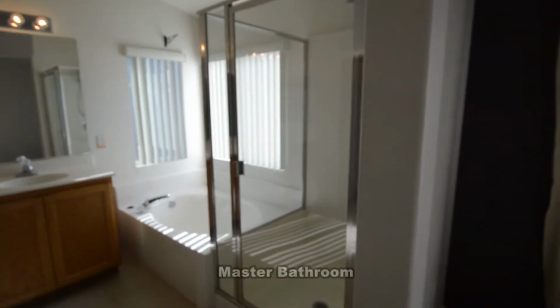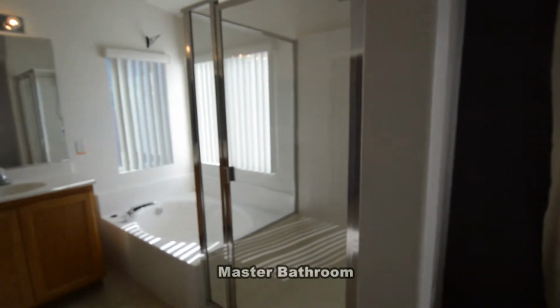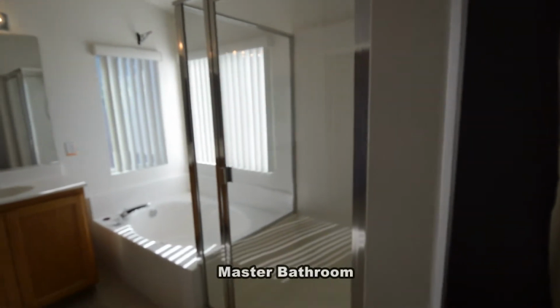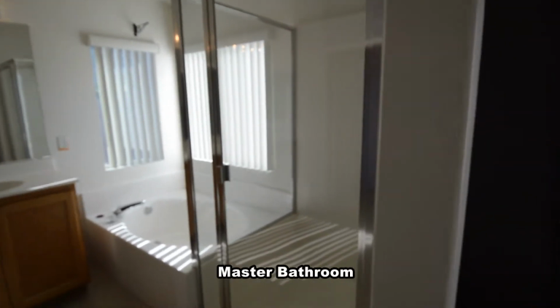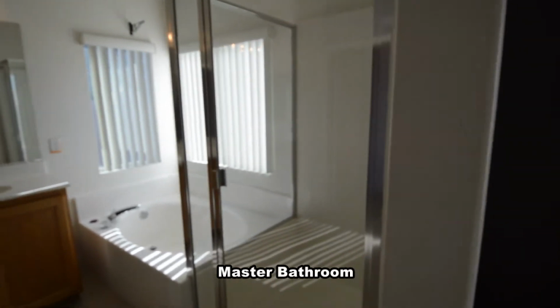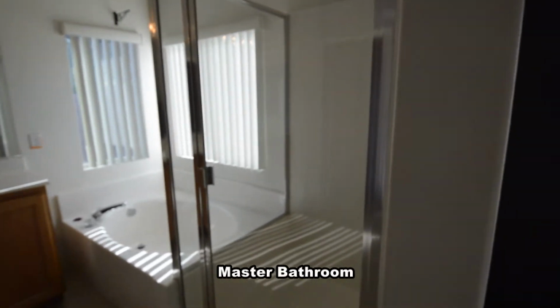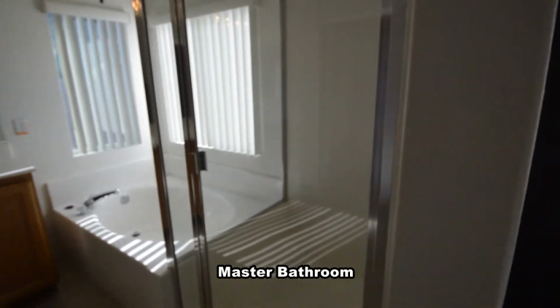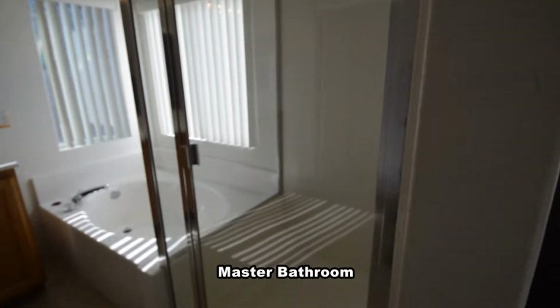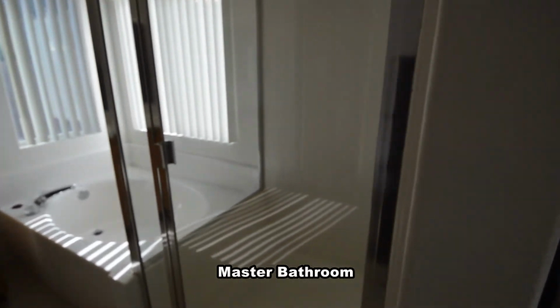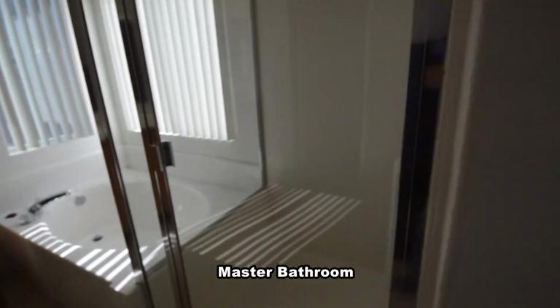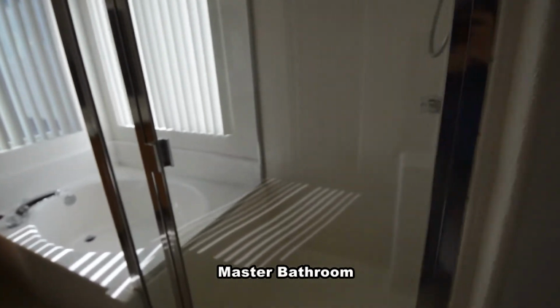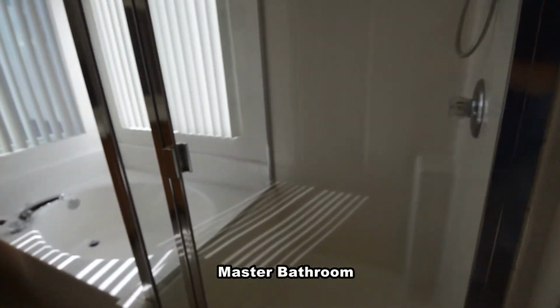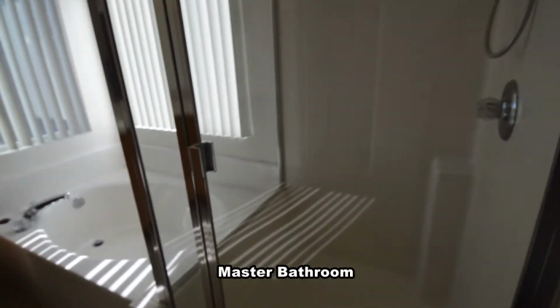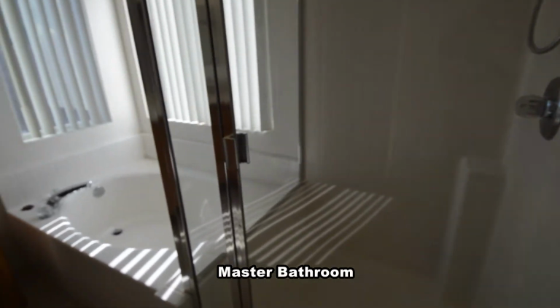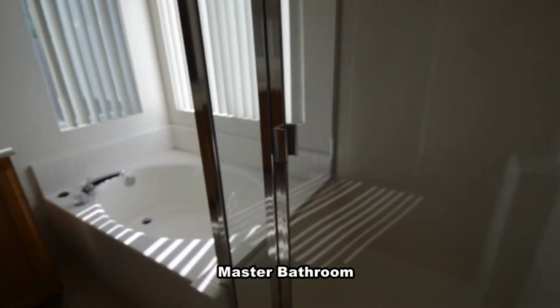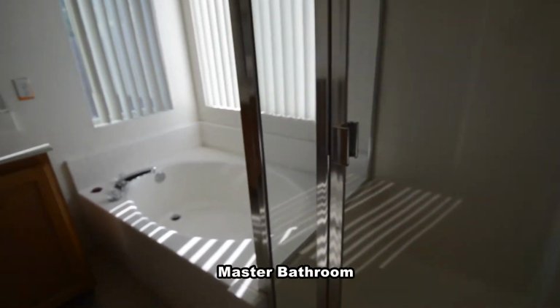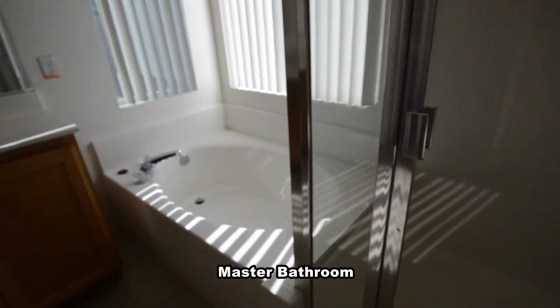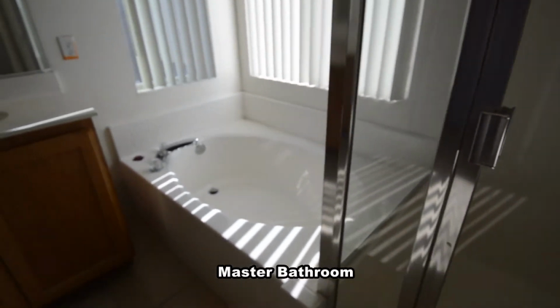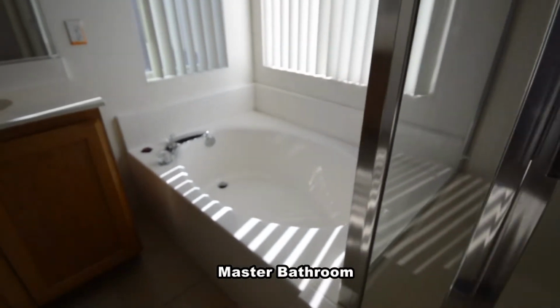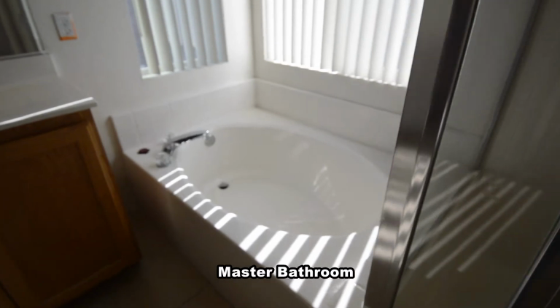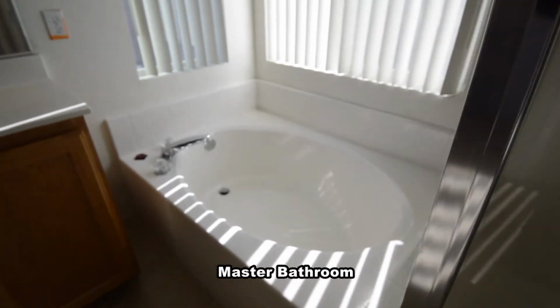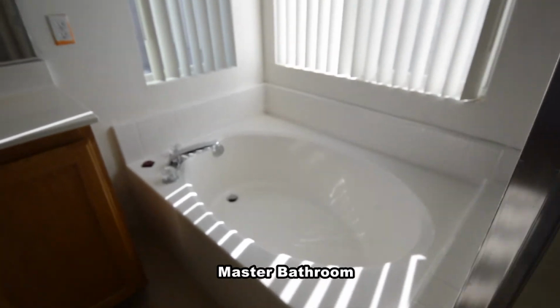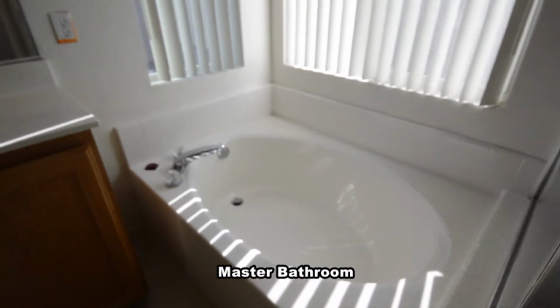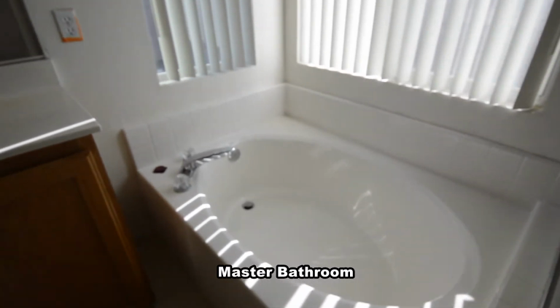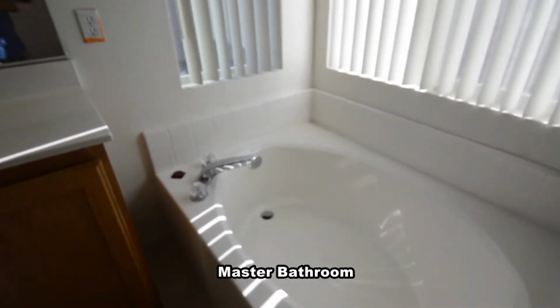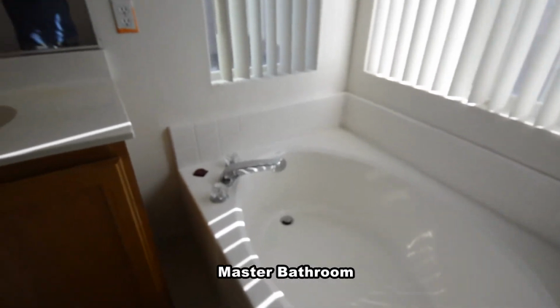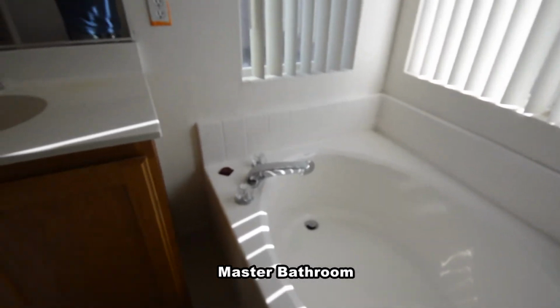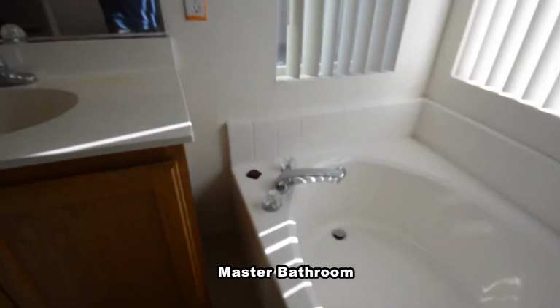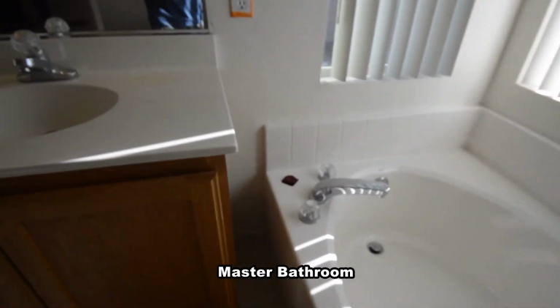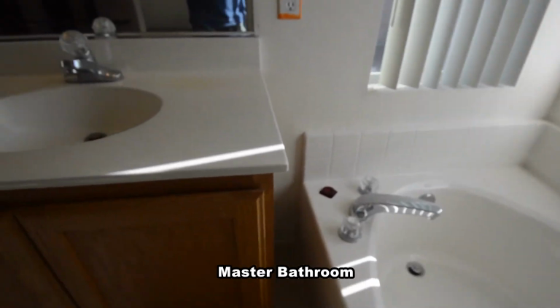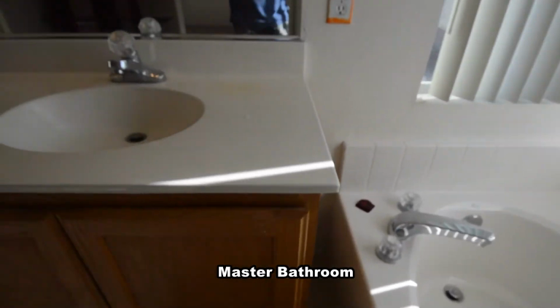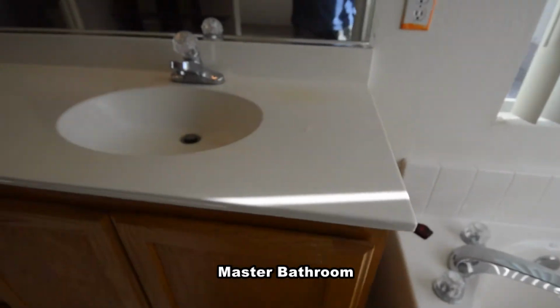The master bathroom has a tile floor, separate shower, garden tub, double sink vanity, and a water closet.